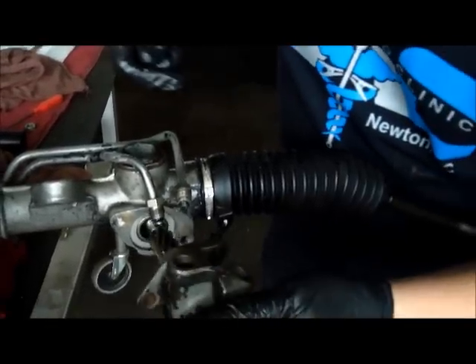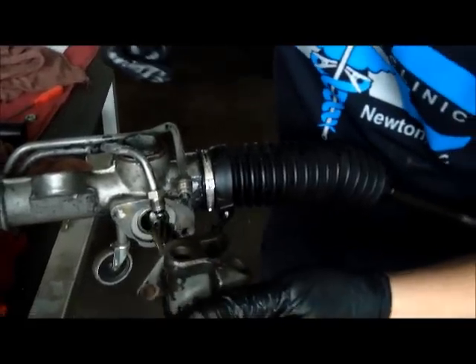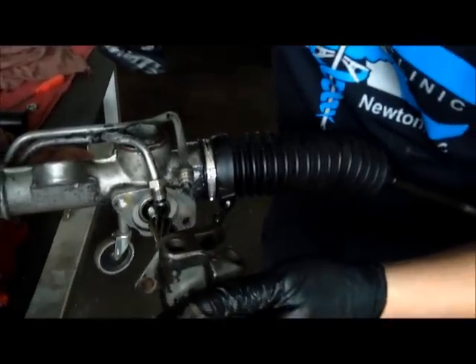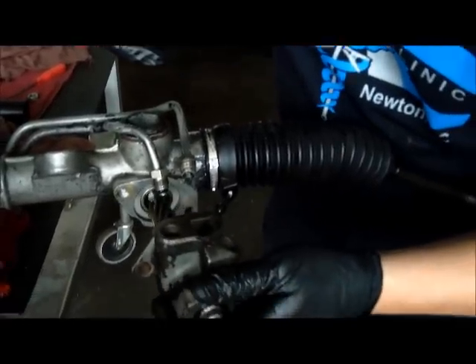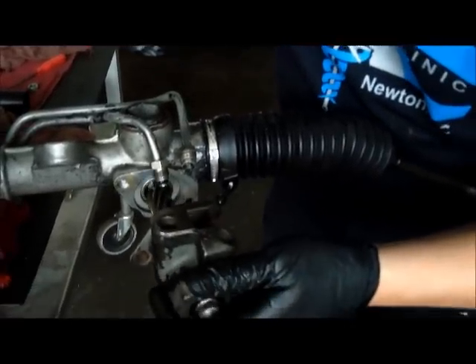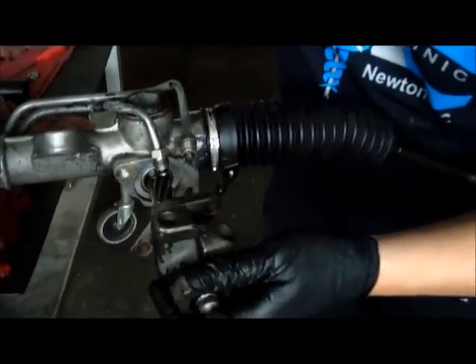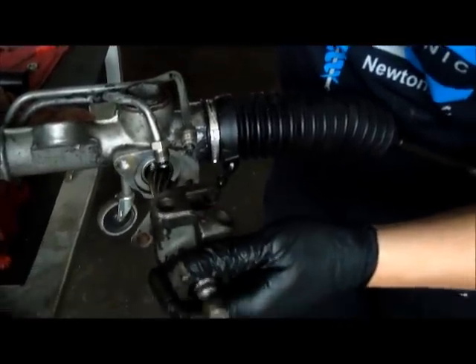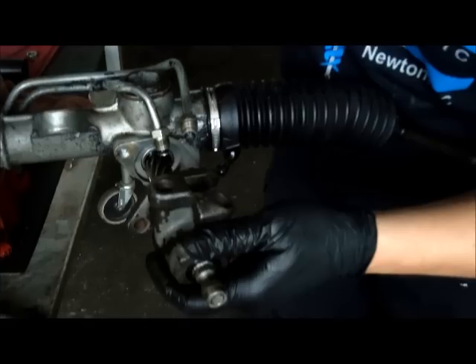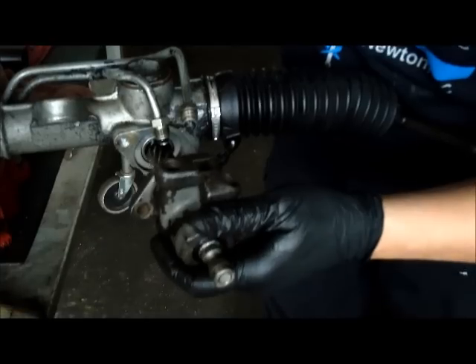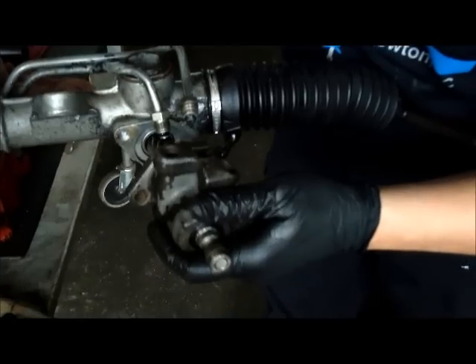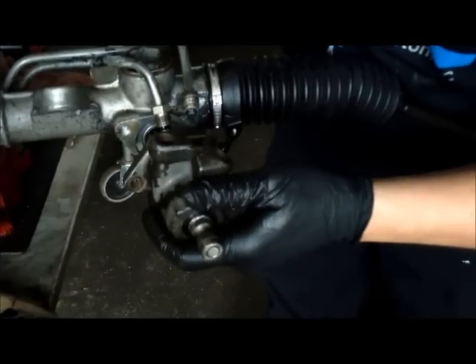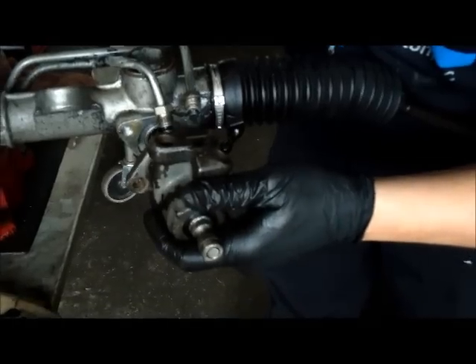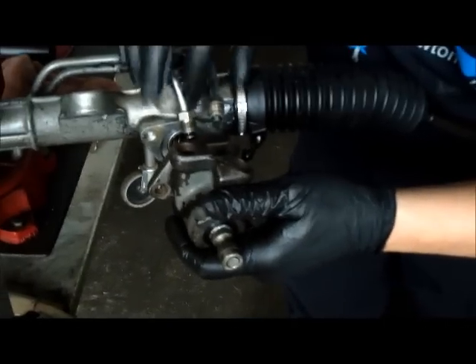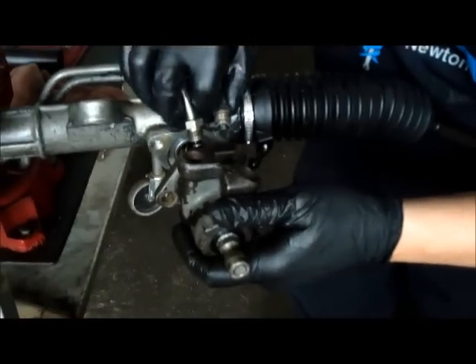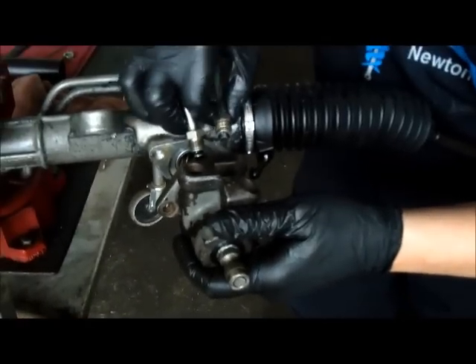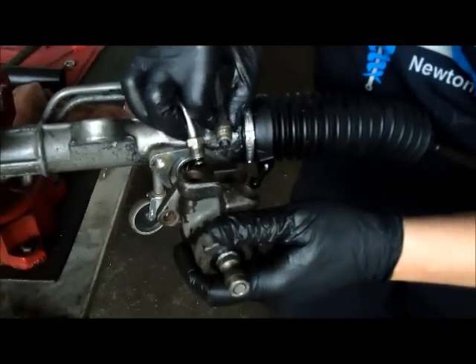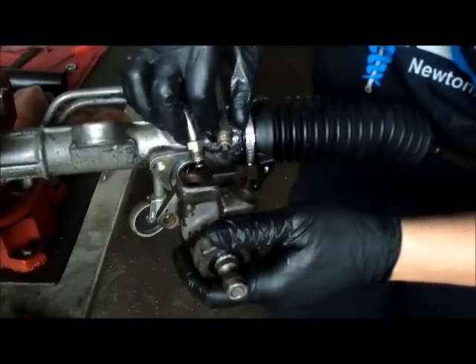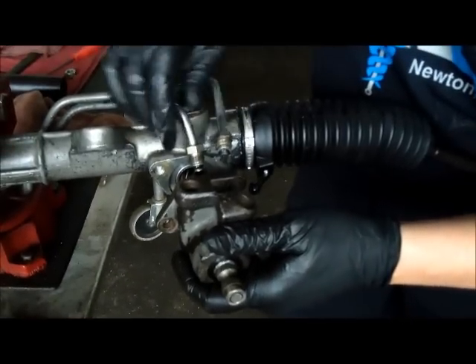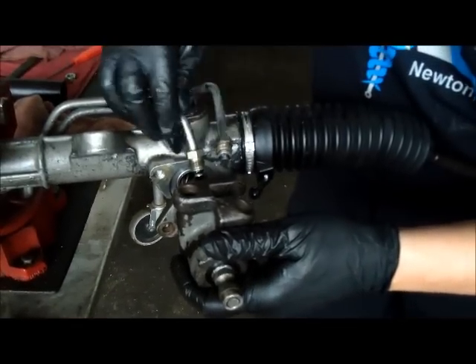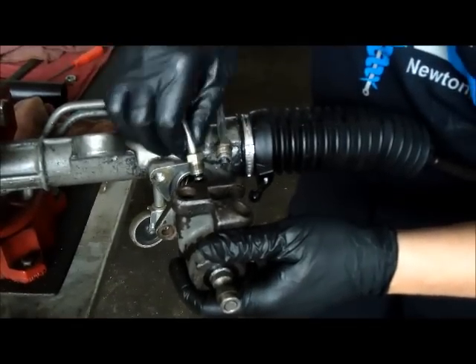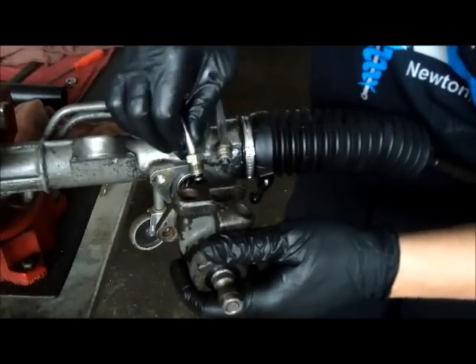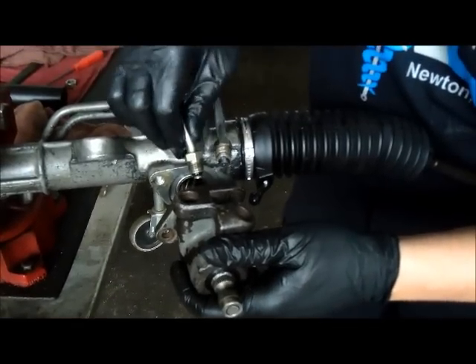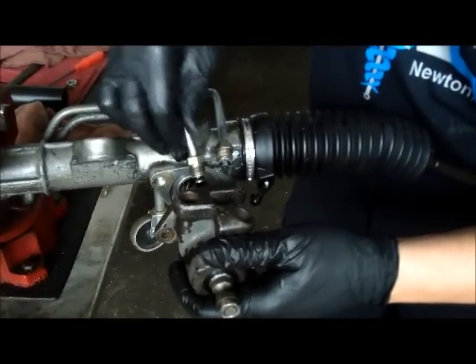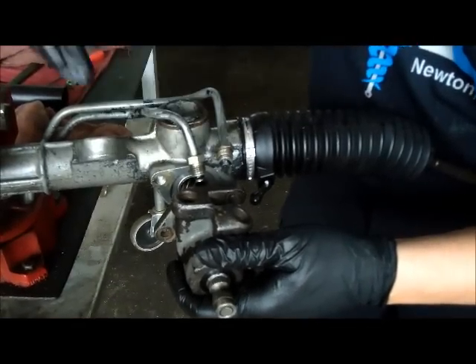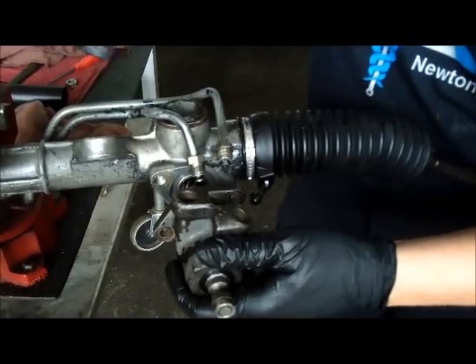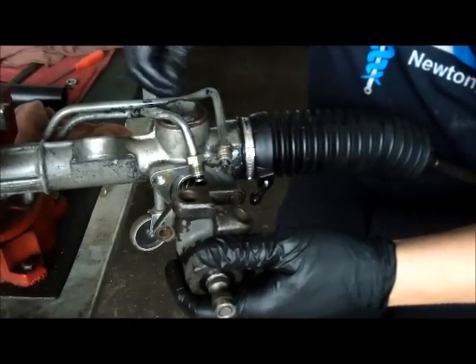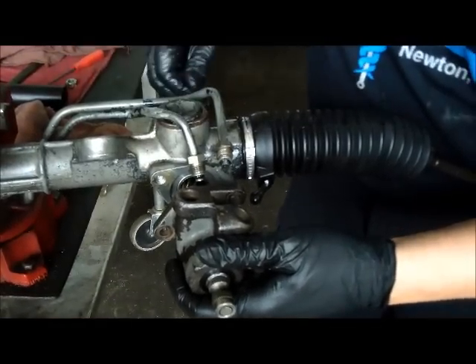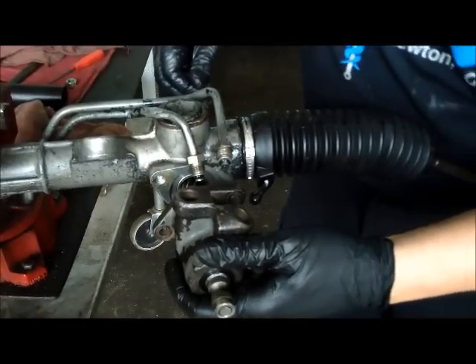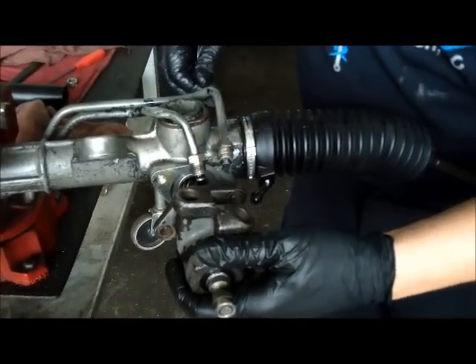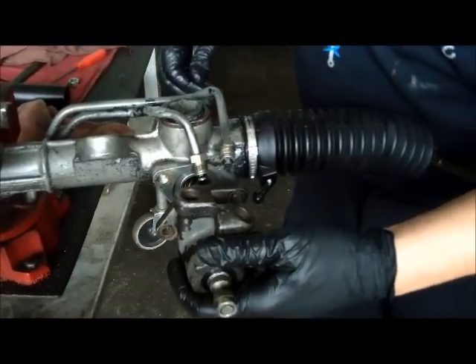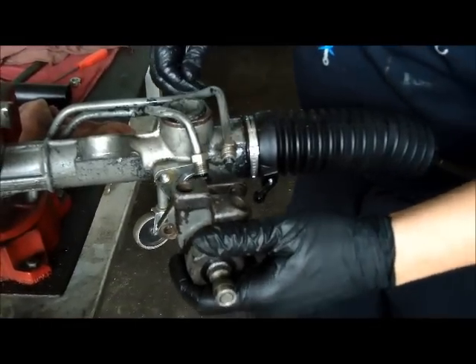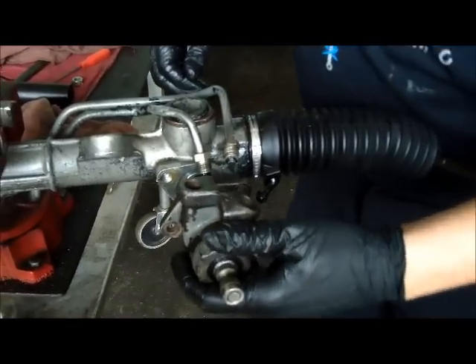Now install the housing assembly back in, bolt it down, and screw in the fluid supply tubes.